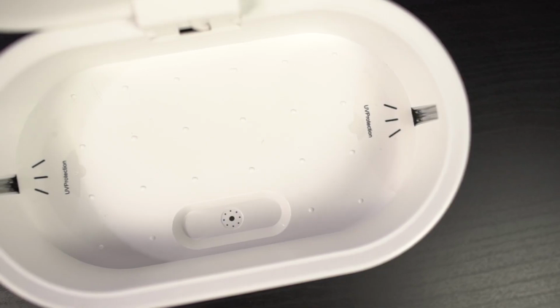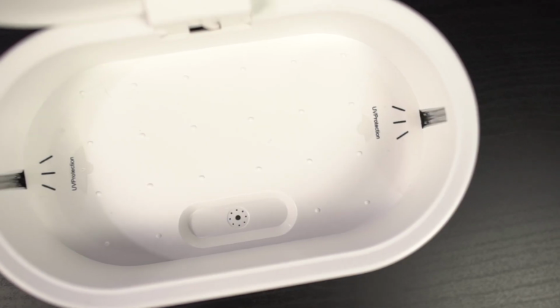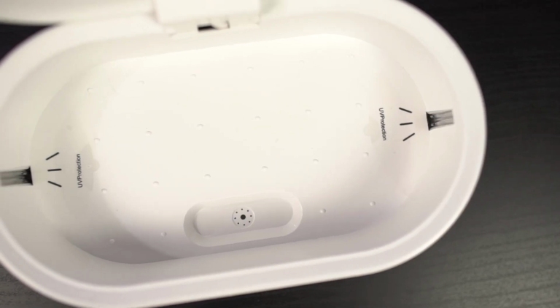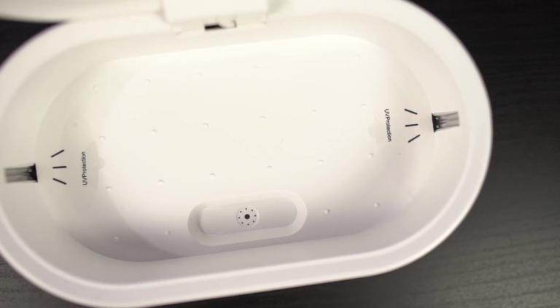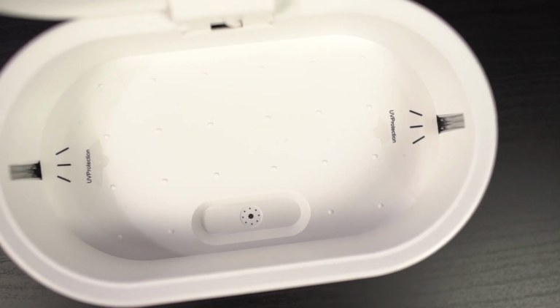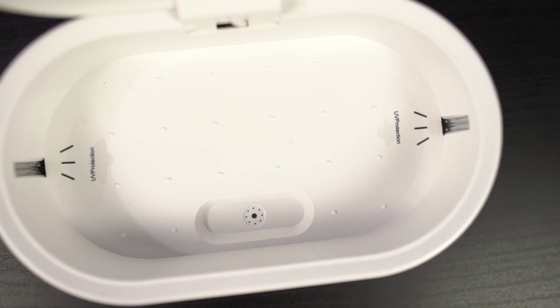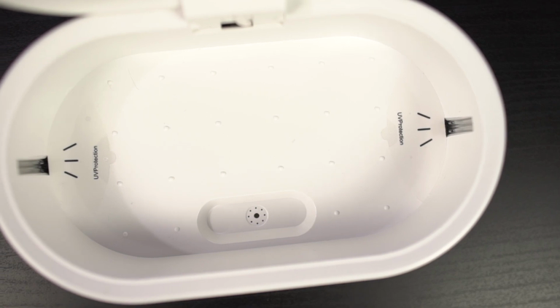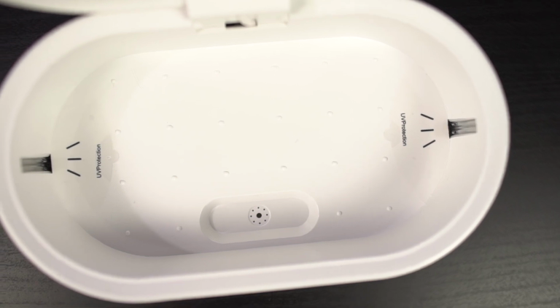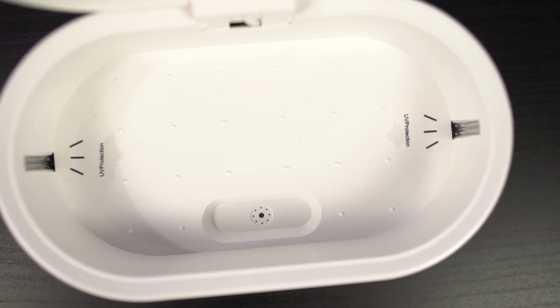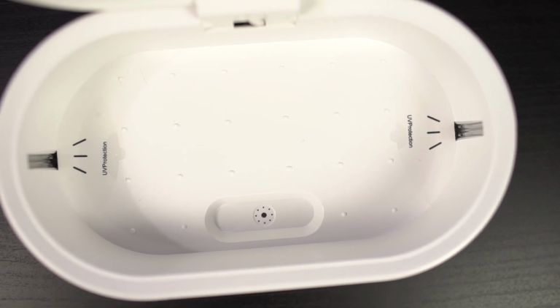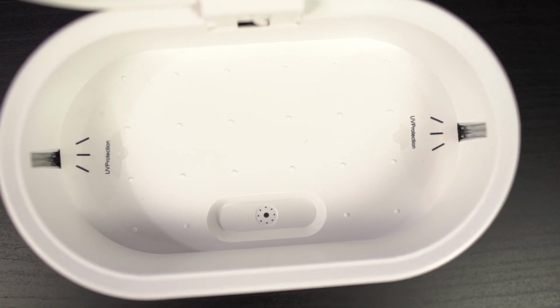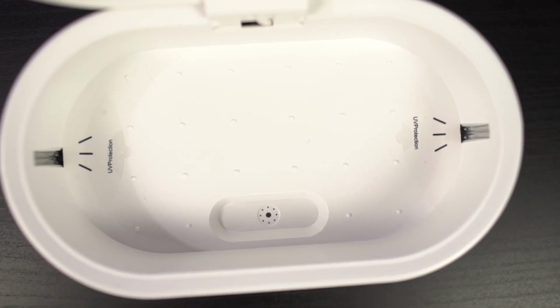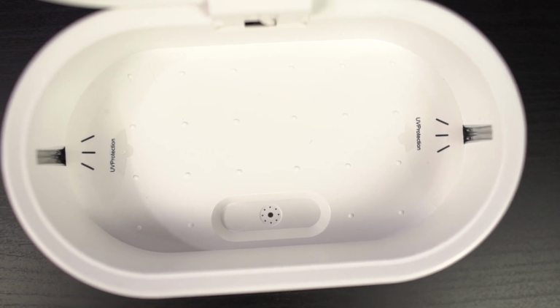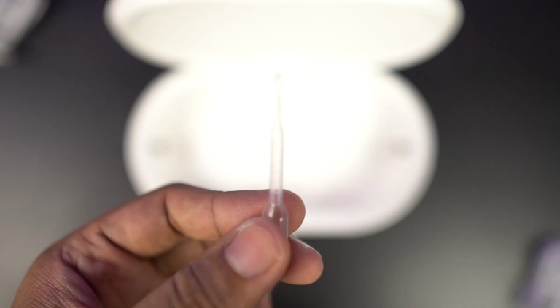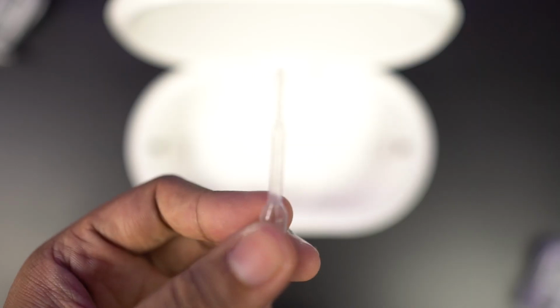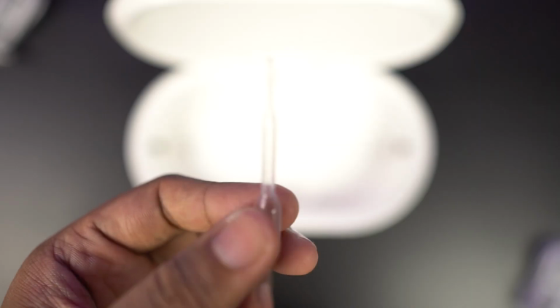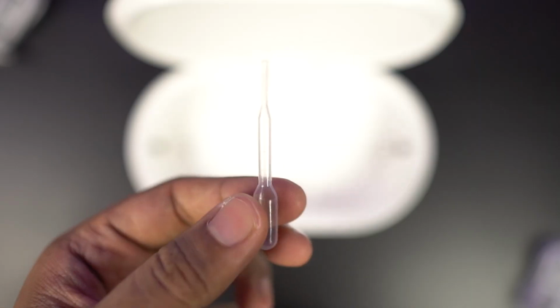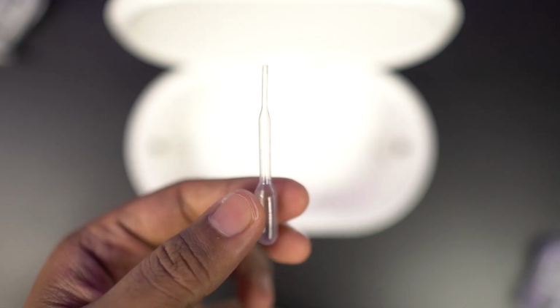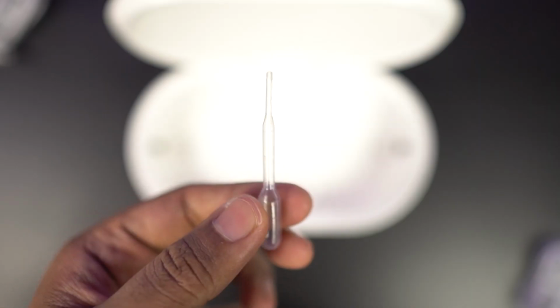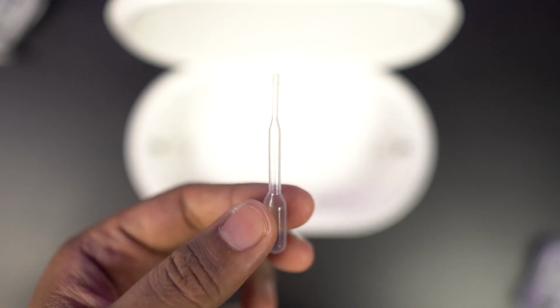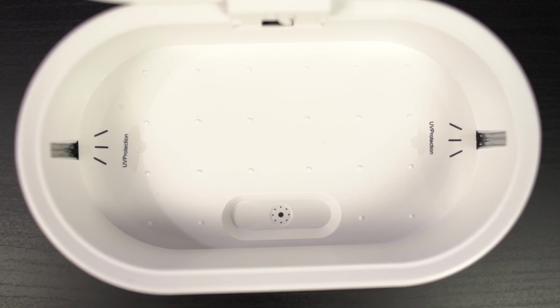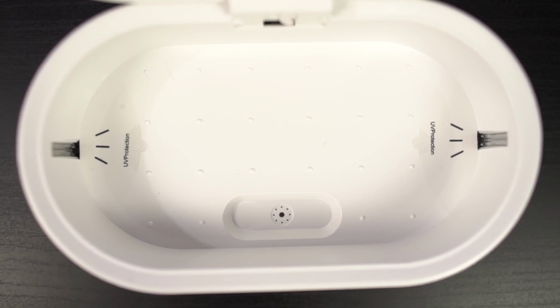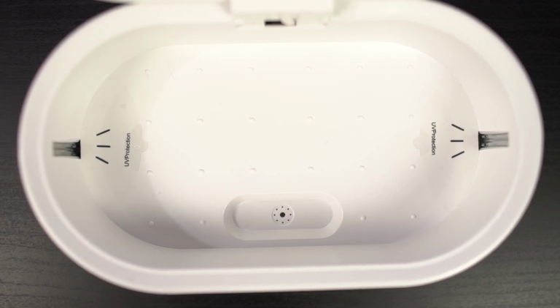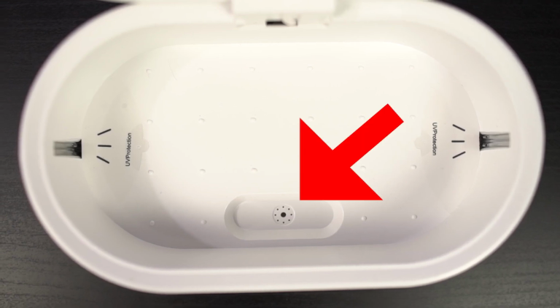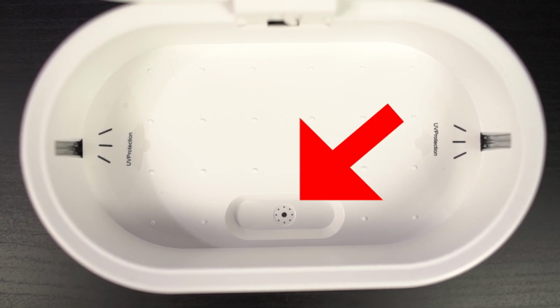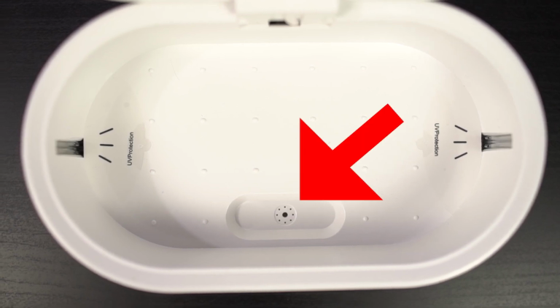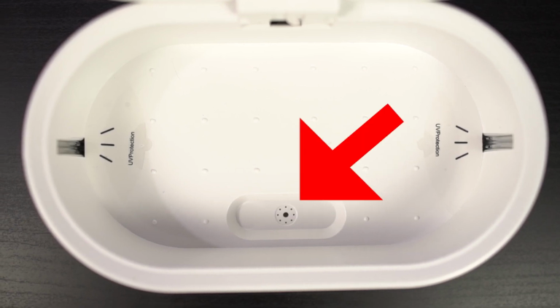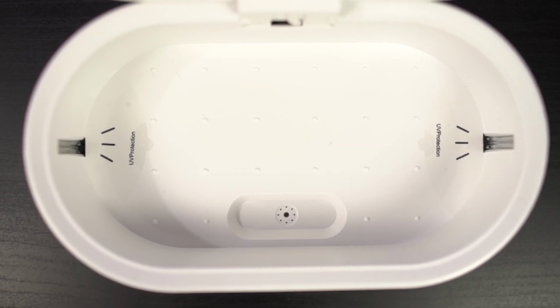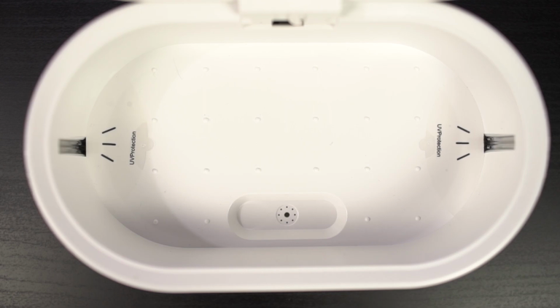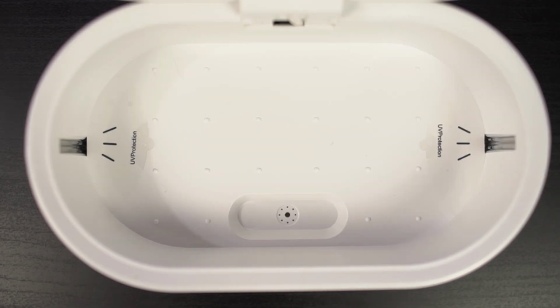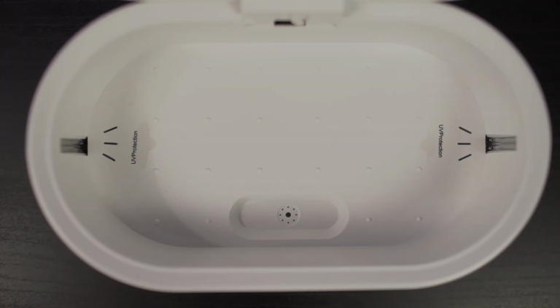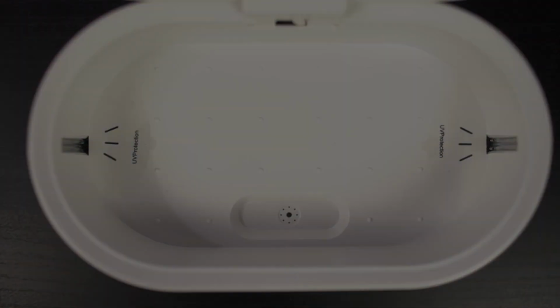To use the aroma diffuser feature, you just need to use the liquid dropper and place the aroma liquid over here and then click the button.